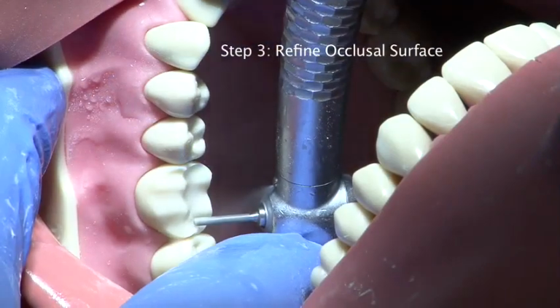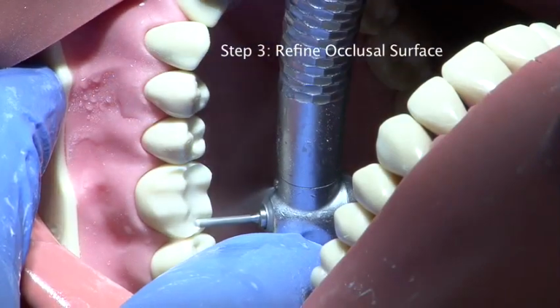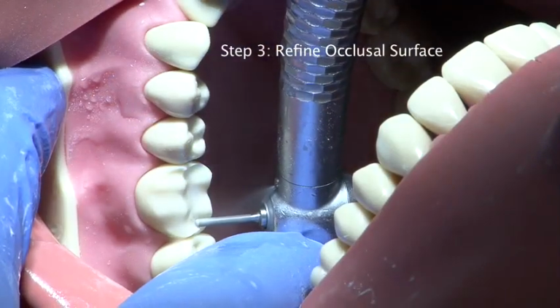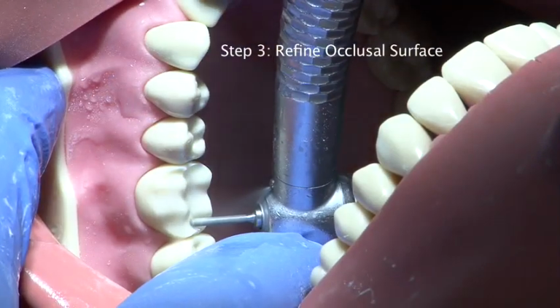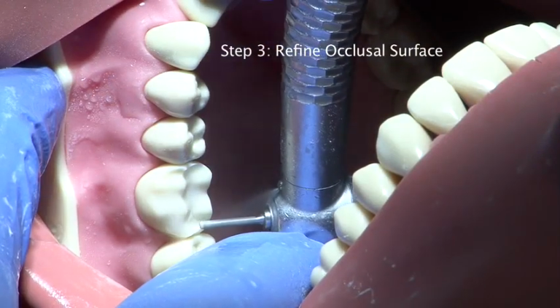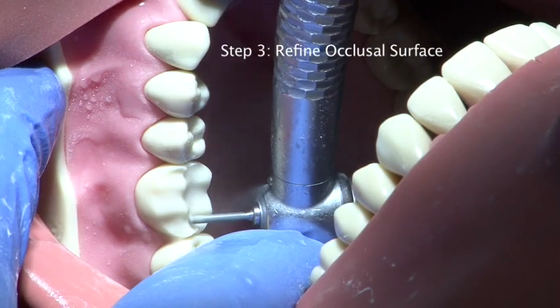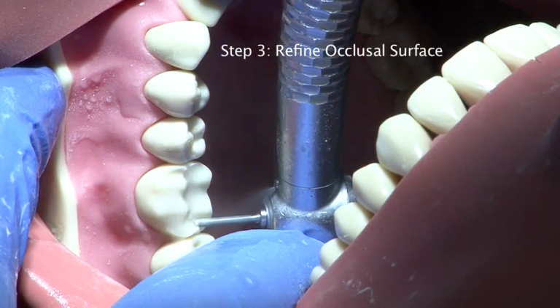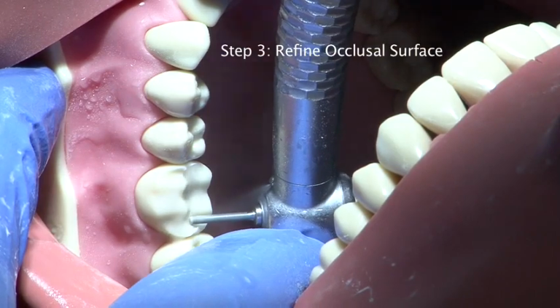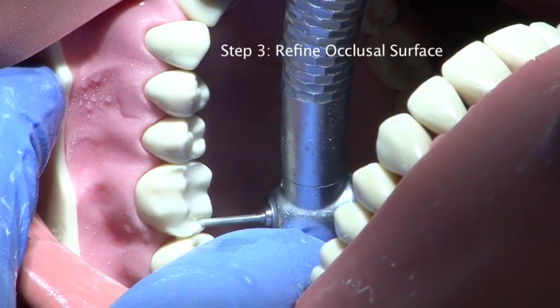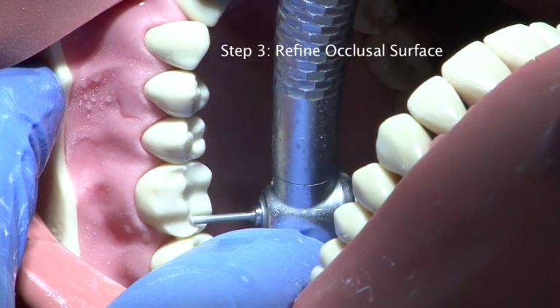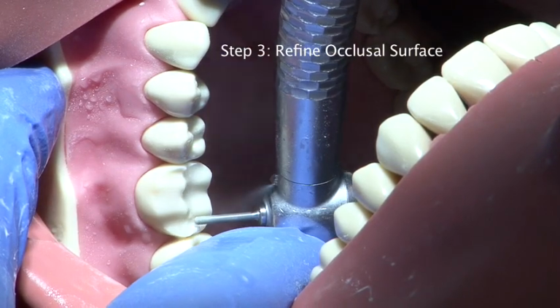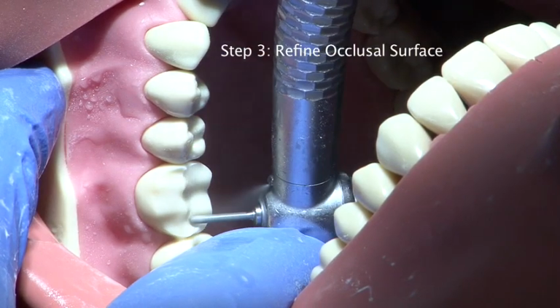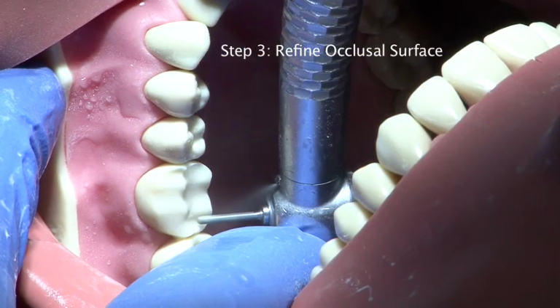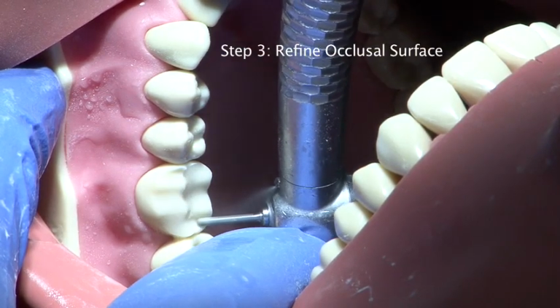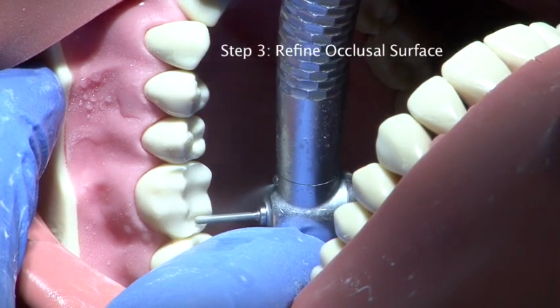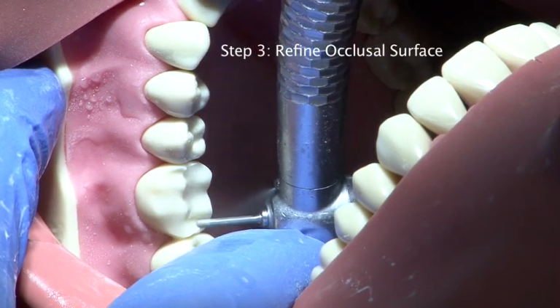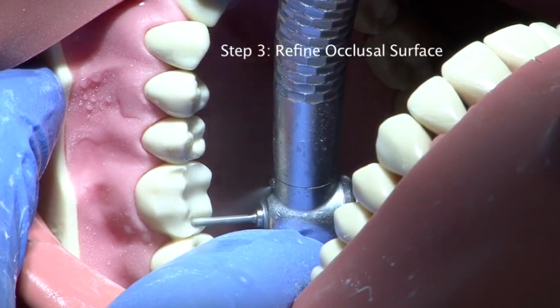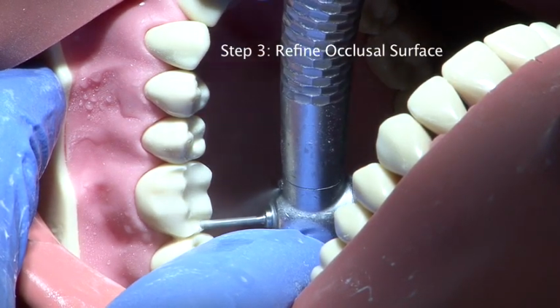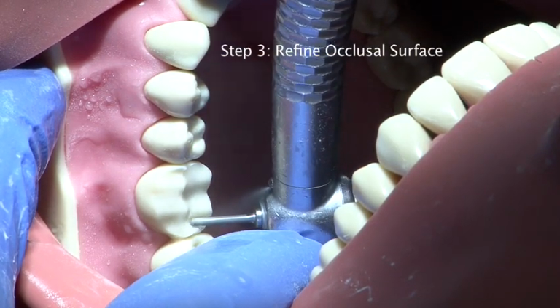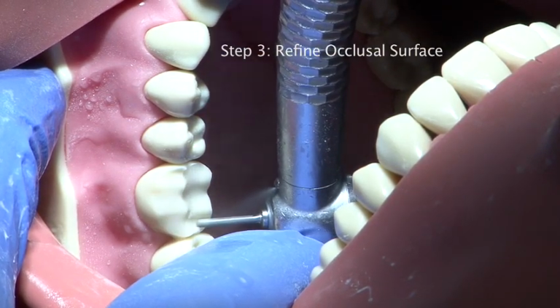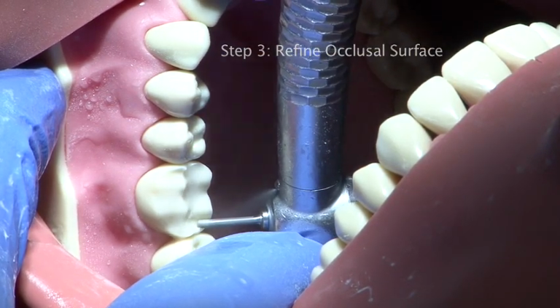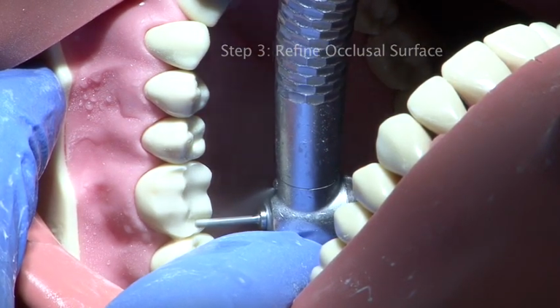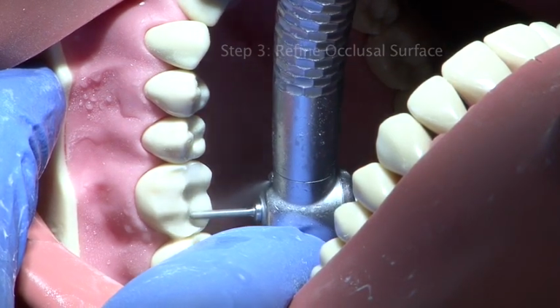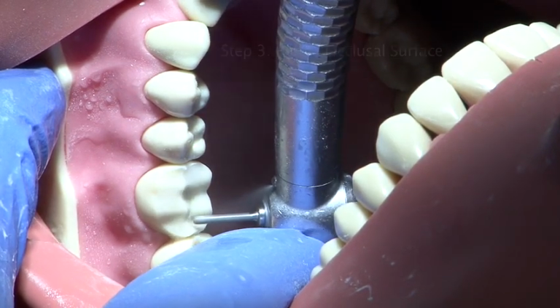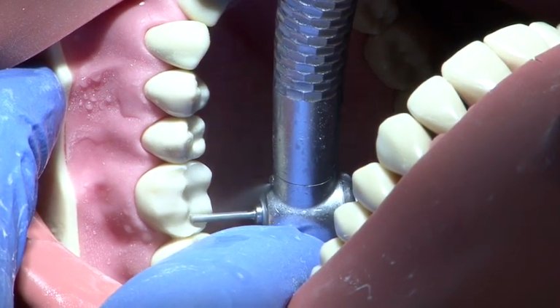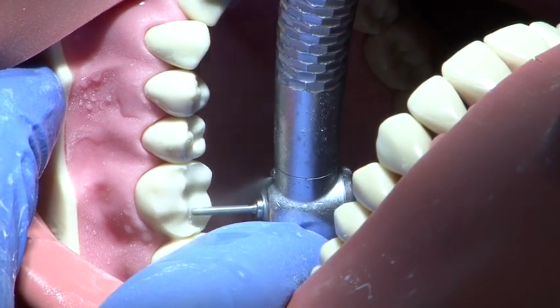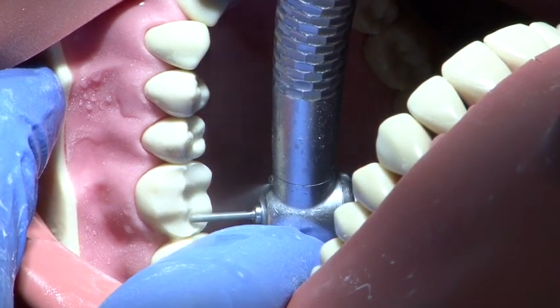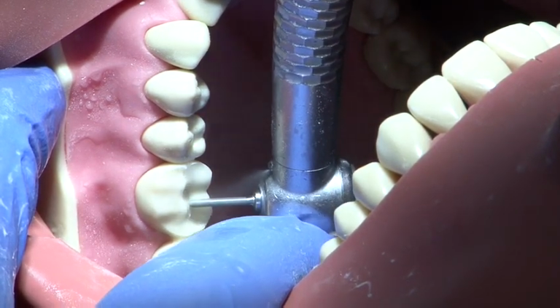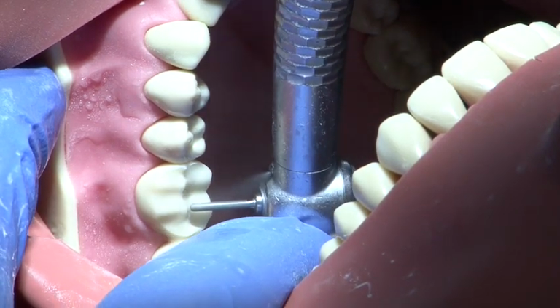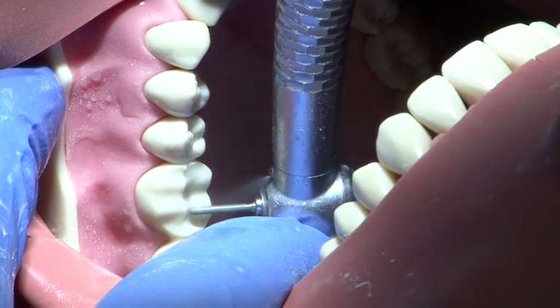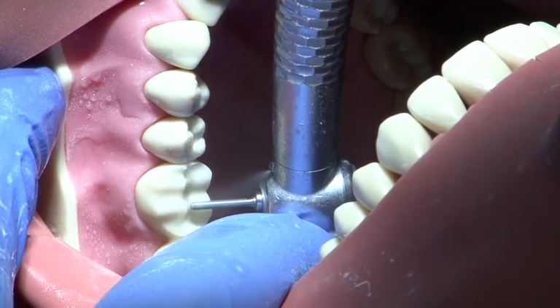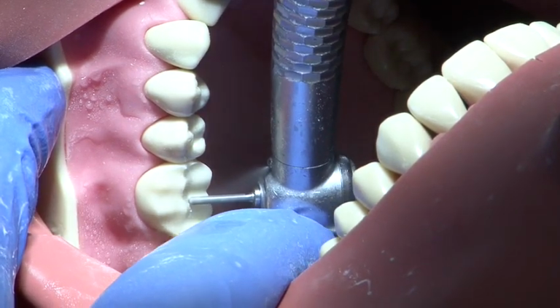Following occlusal reduction, the surface is refined using a fine grit burr.